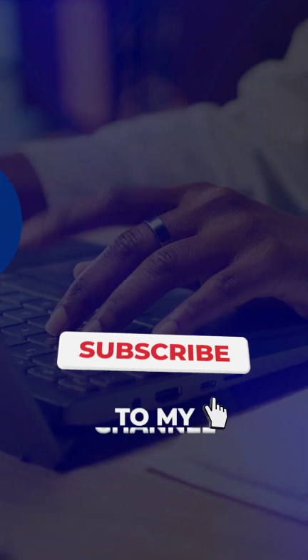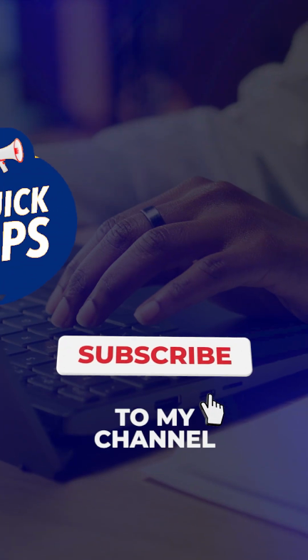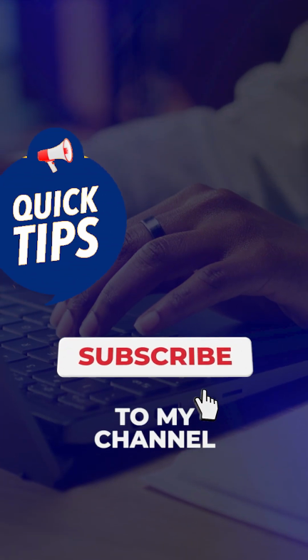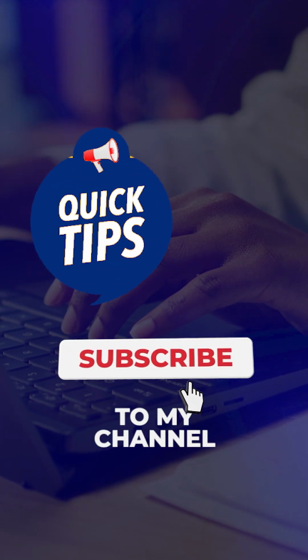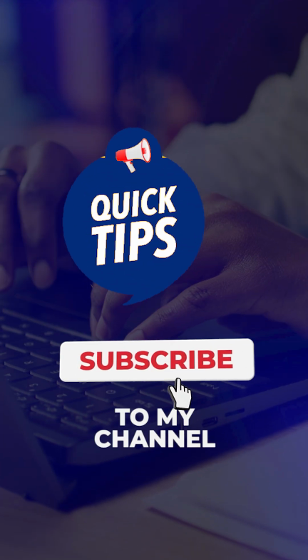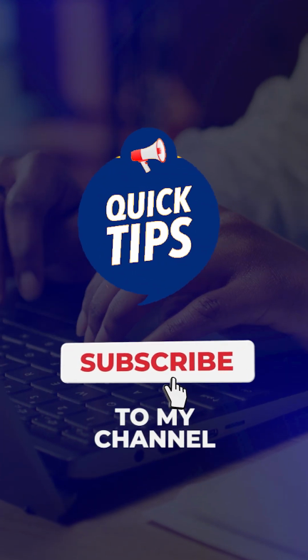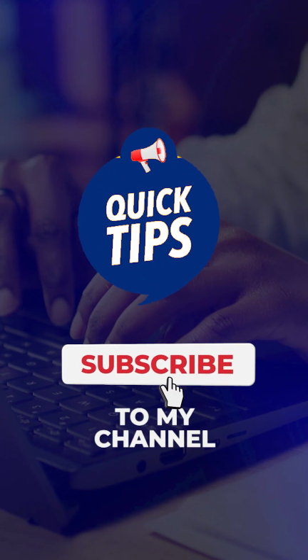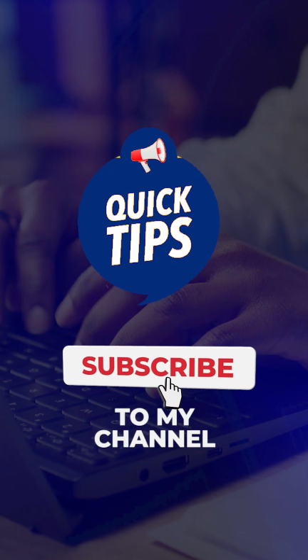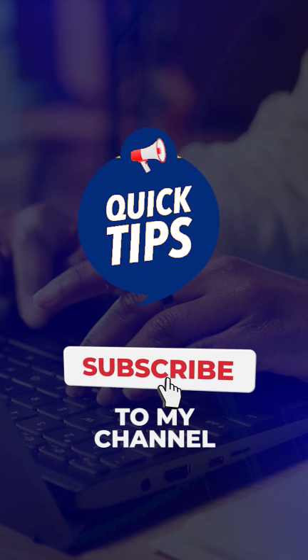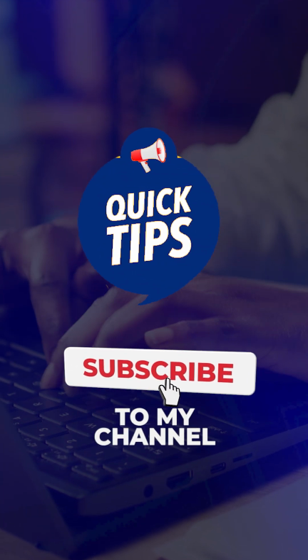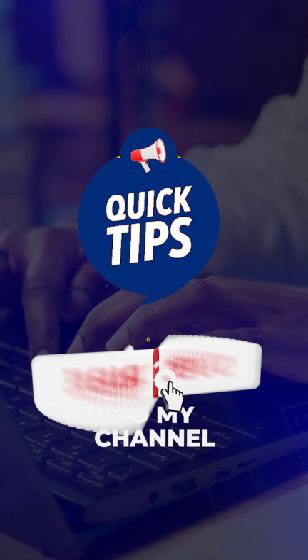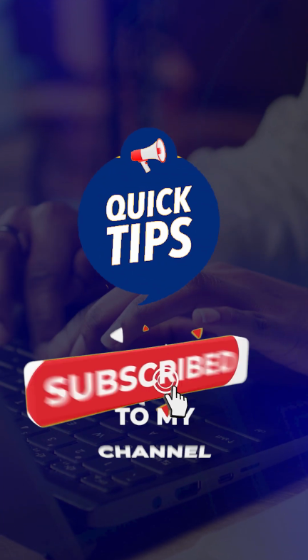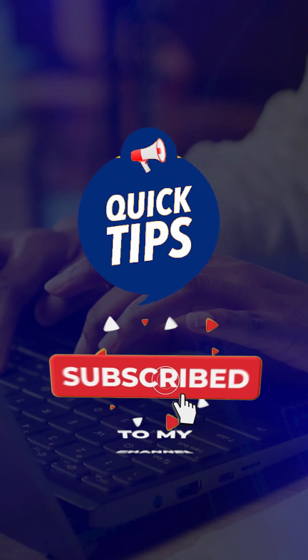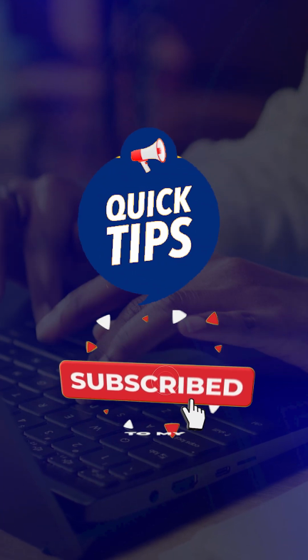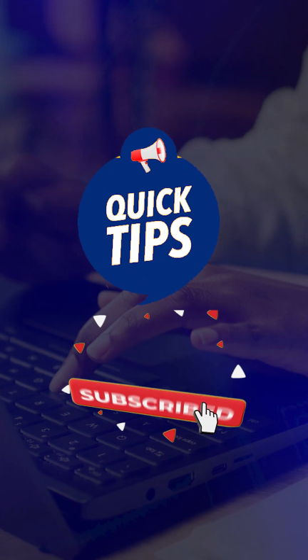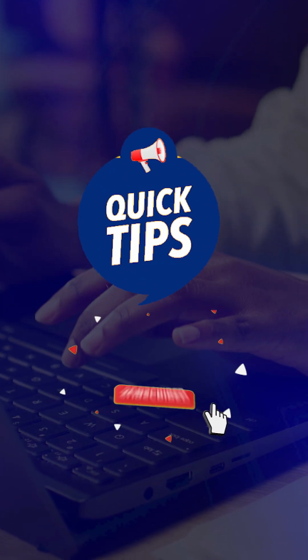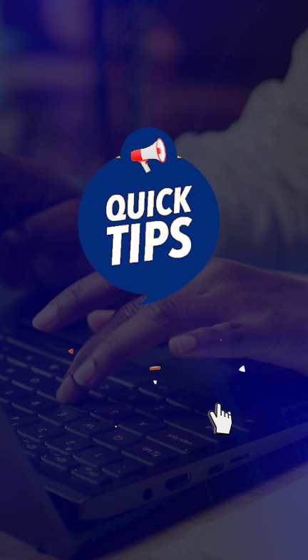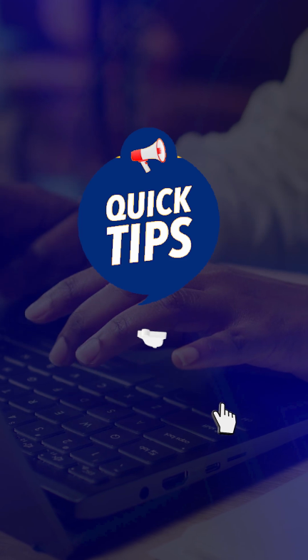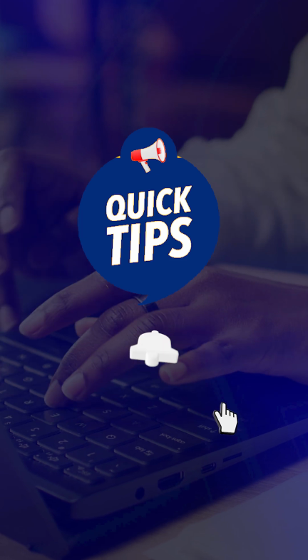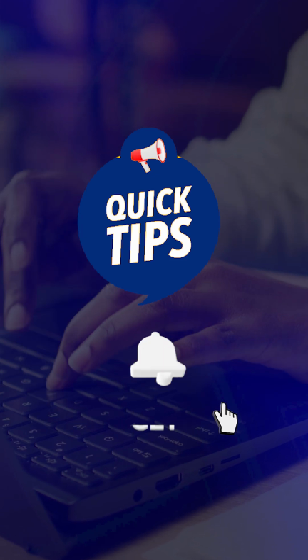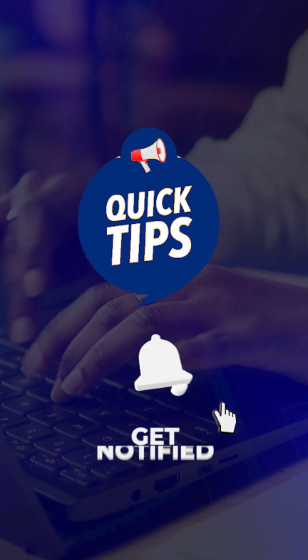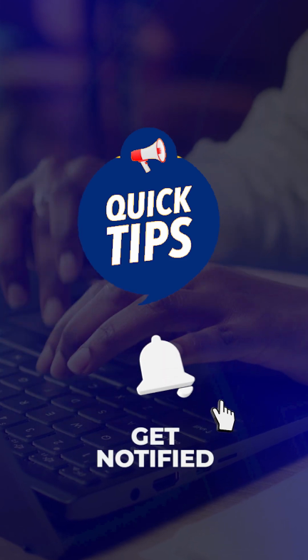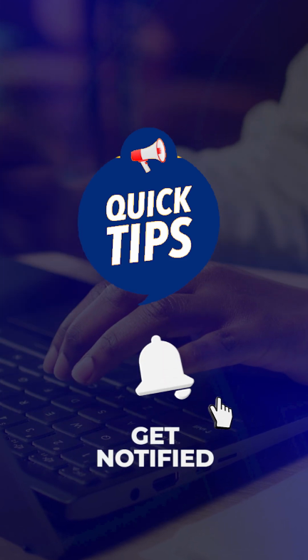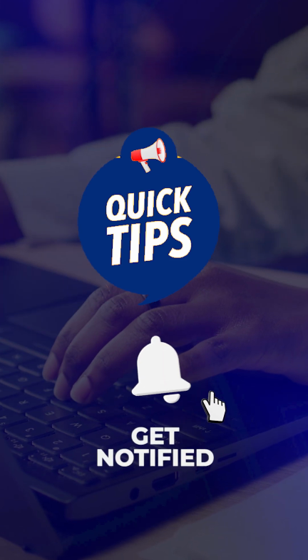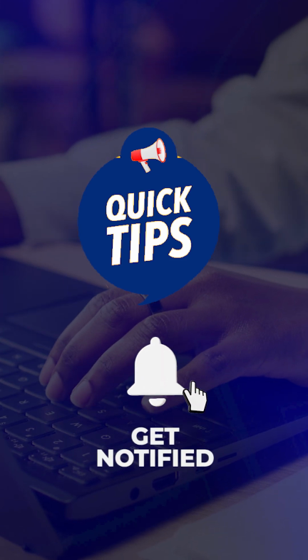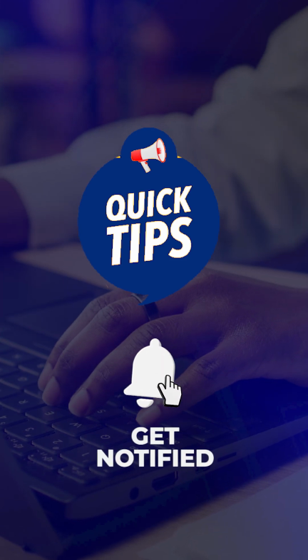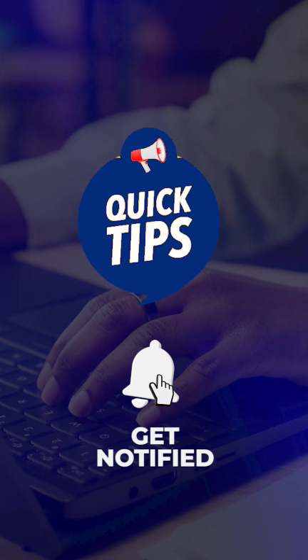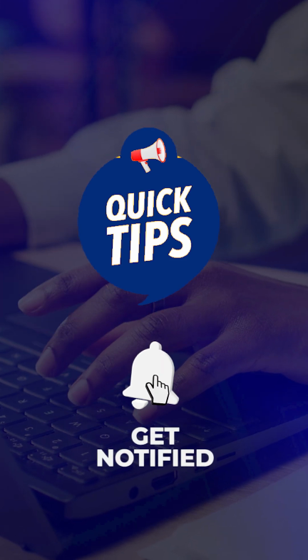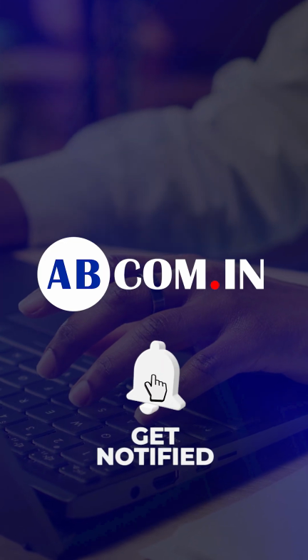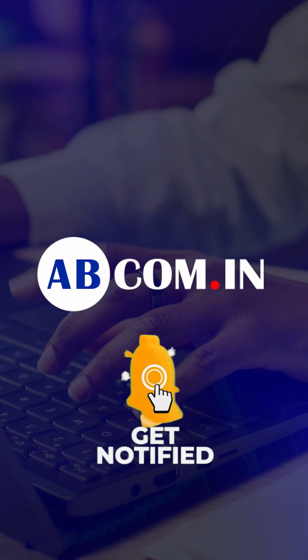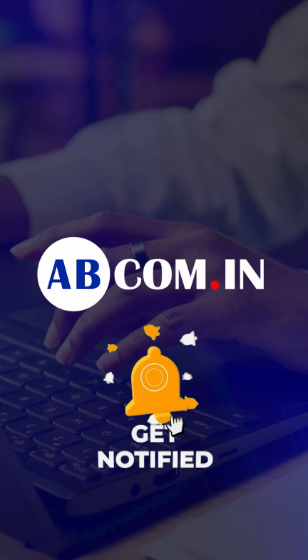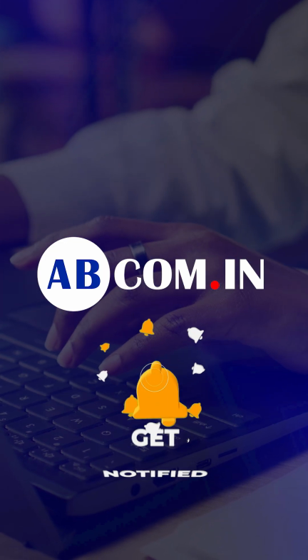We keep sharing such cool tech tips and tricks with our subscribers. If you haven't subscribed yet, subscribe to the Abicom channel now.